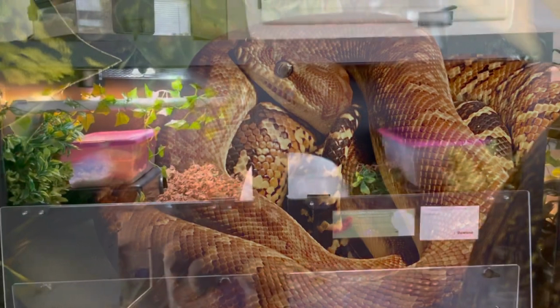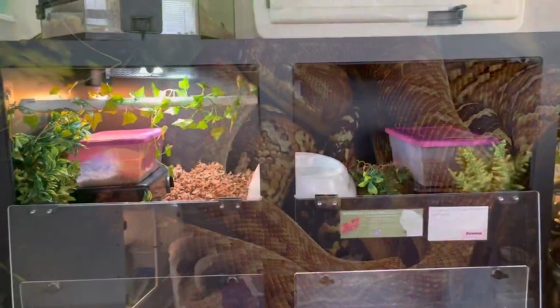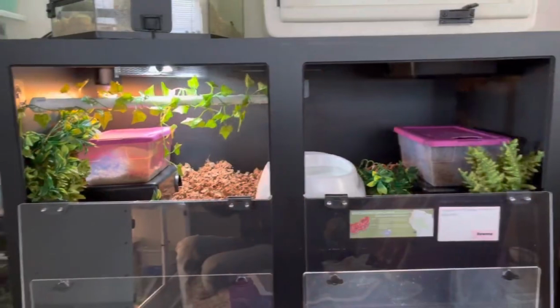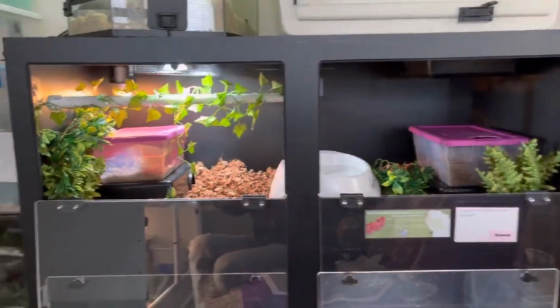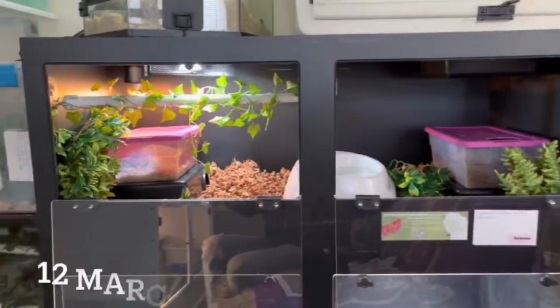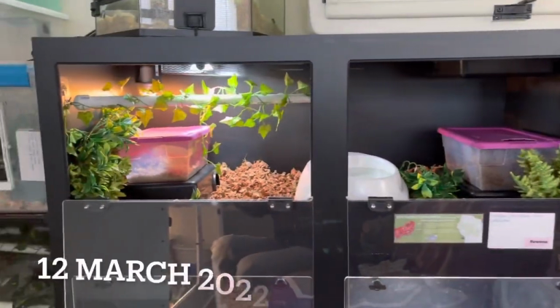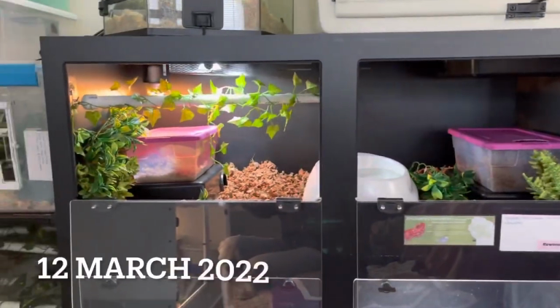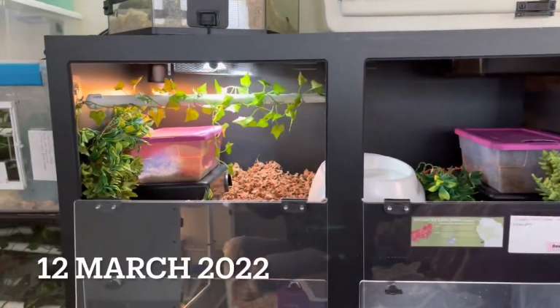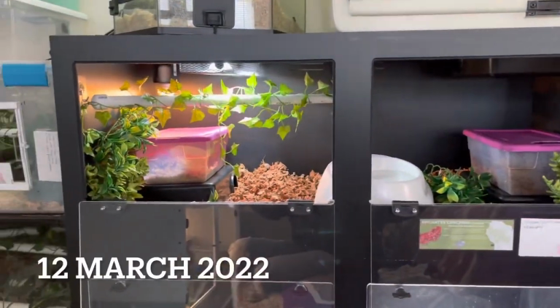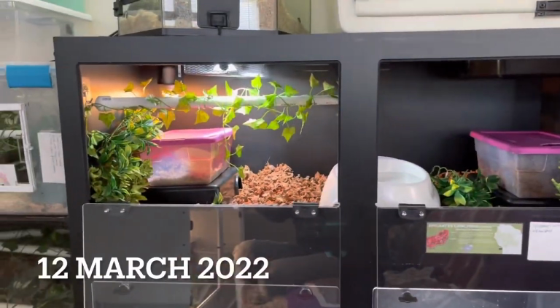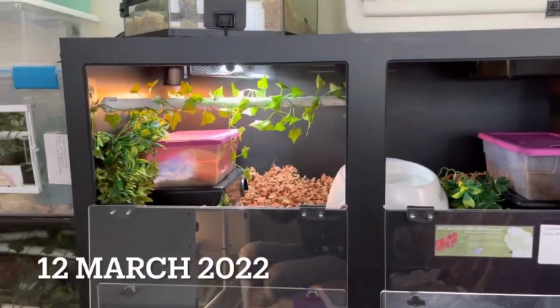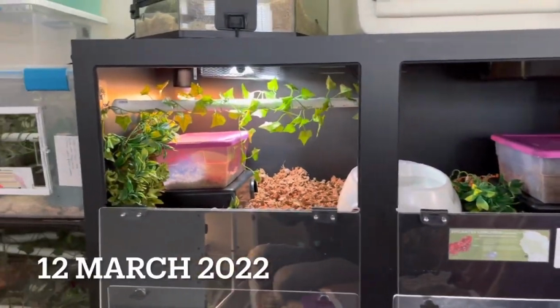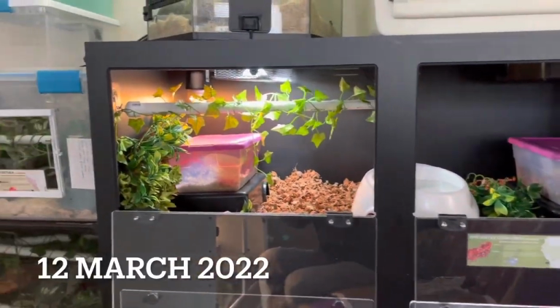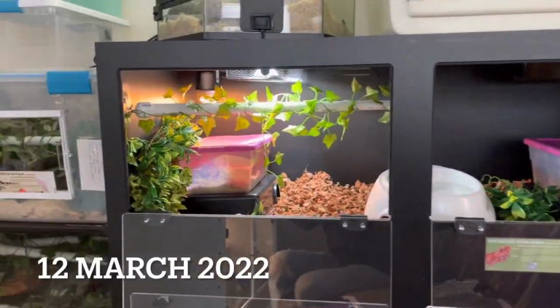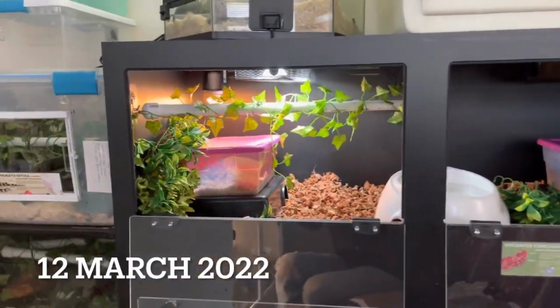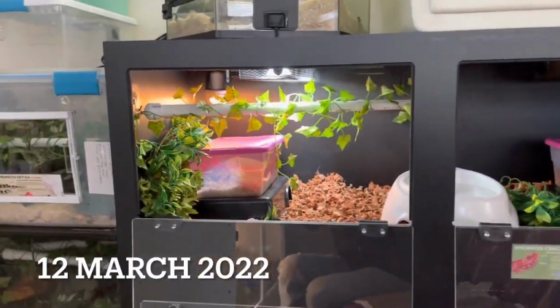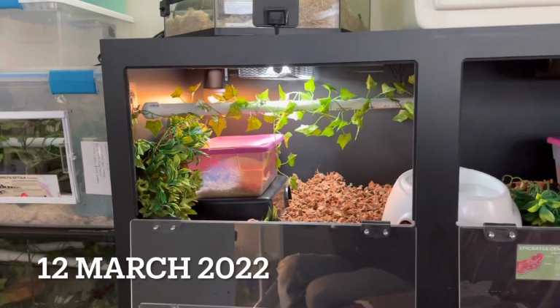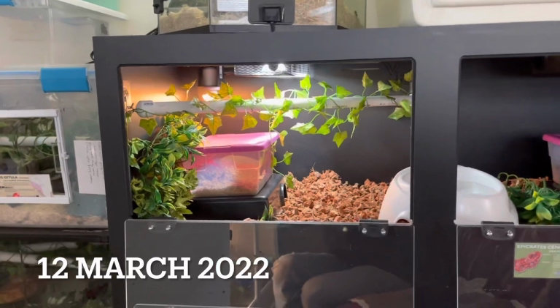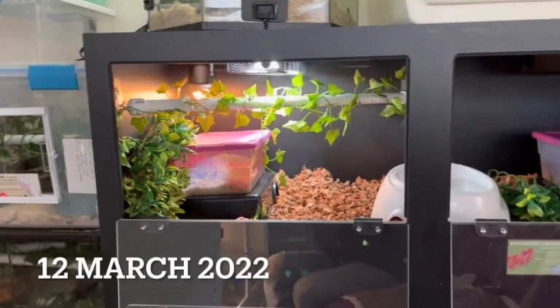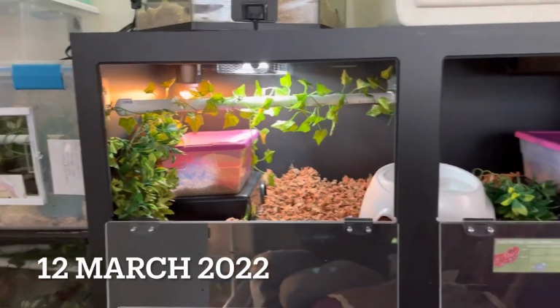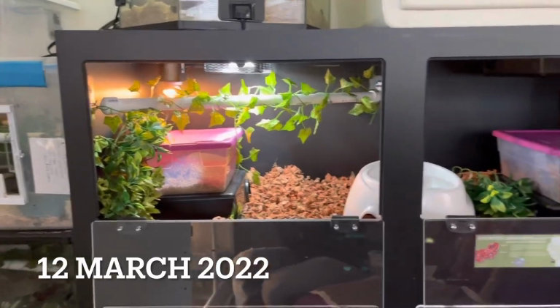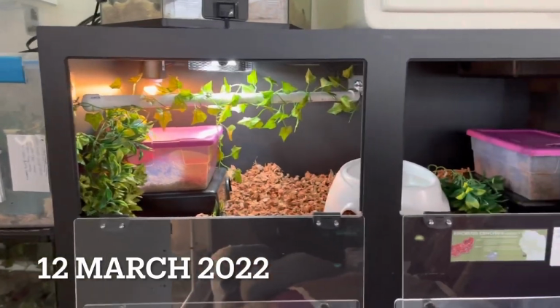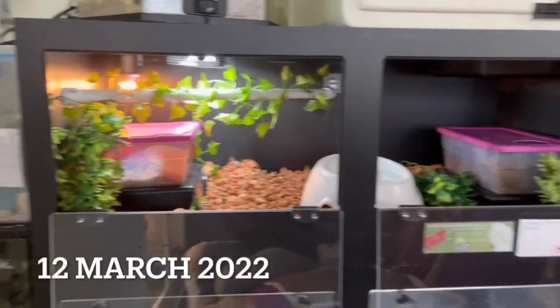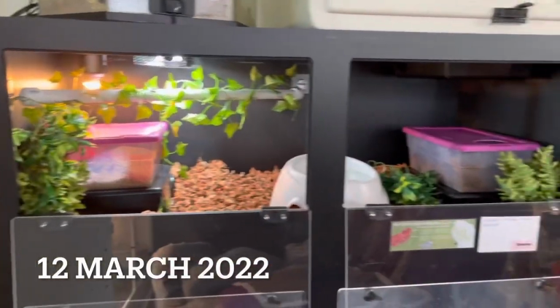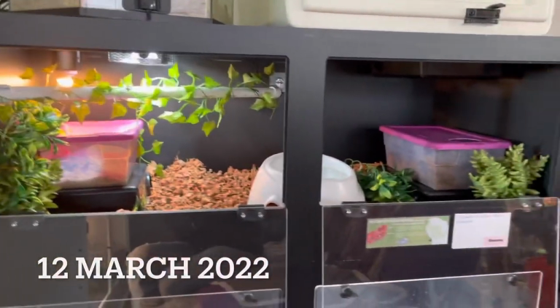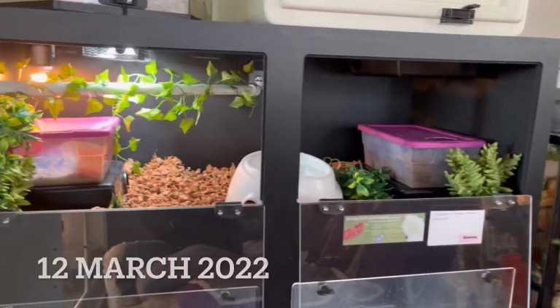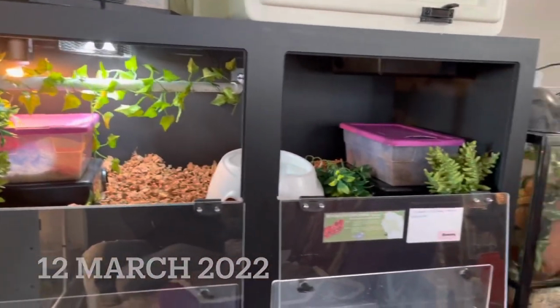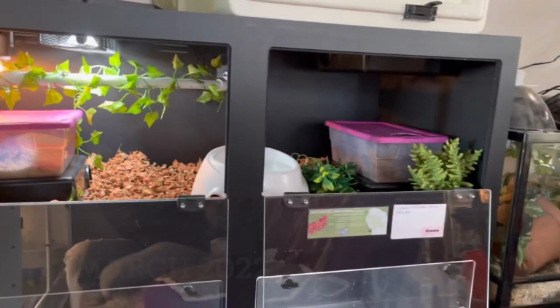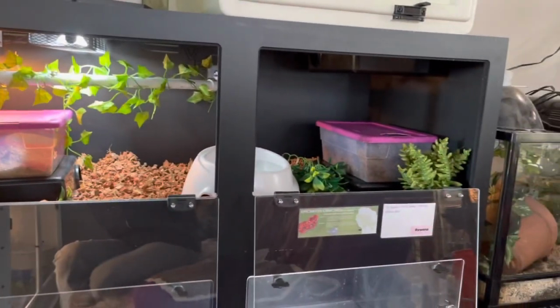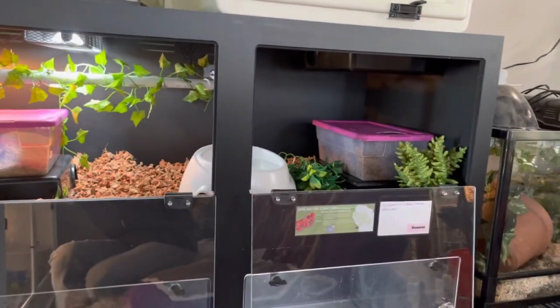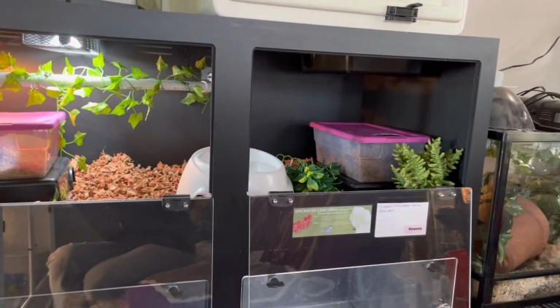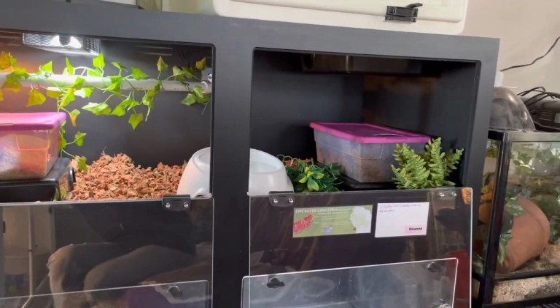Today is Saturday, March 12, 2022, and it's a big day for Rowena. It's moving day.